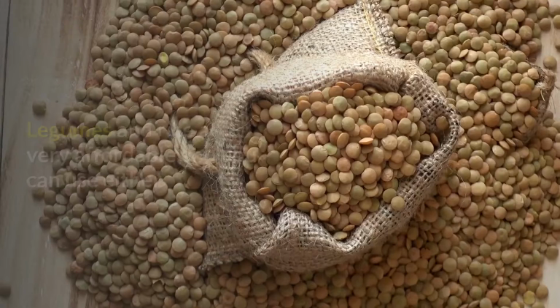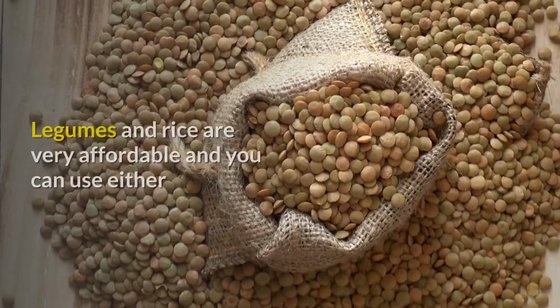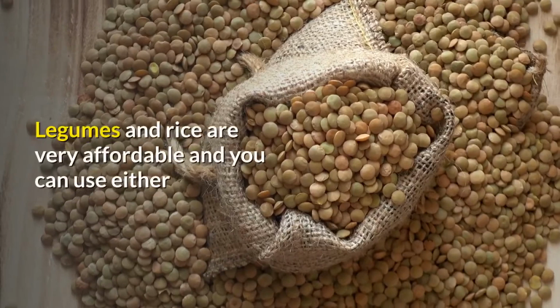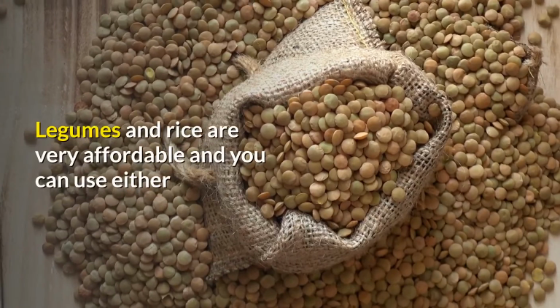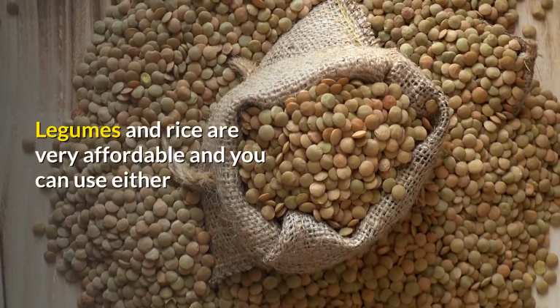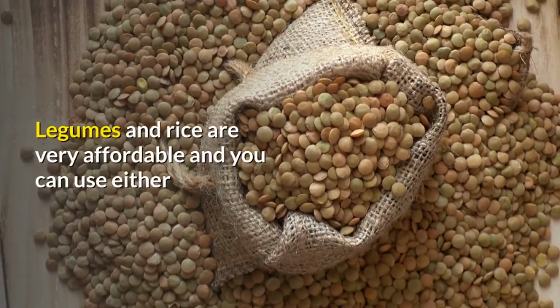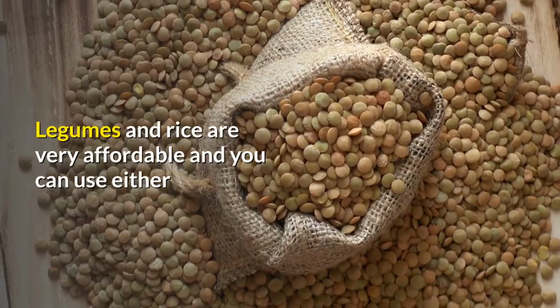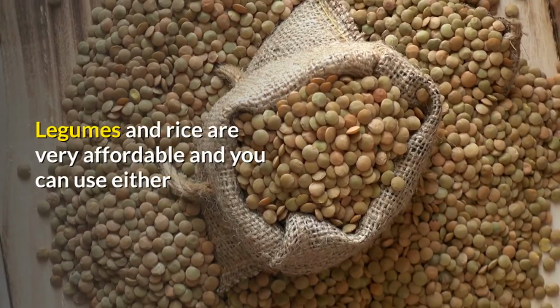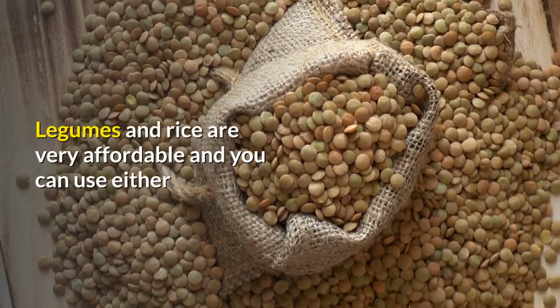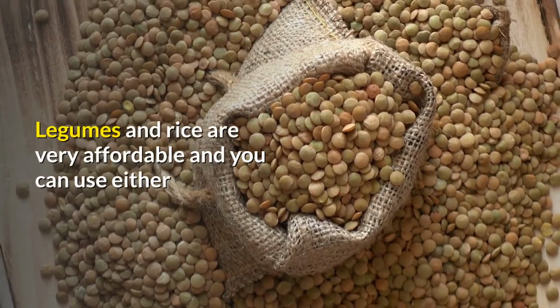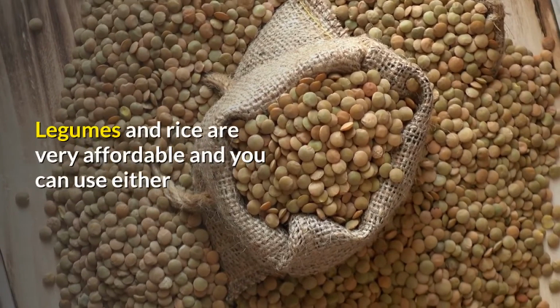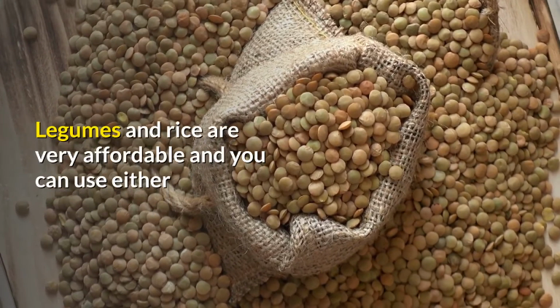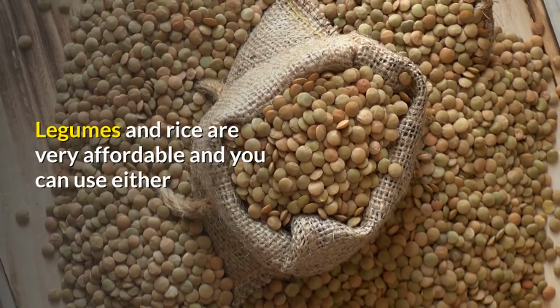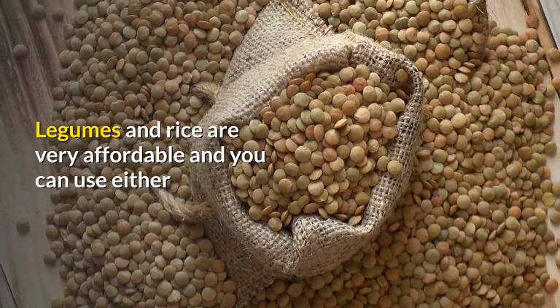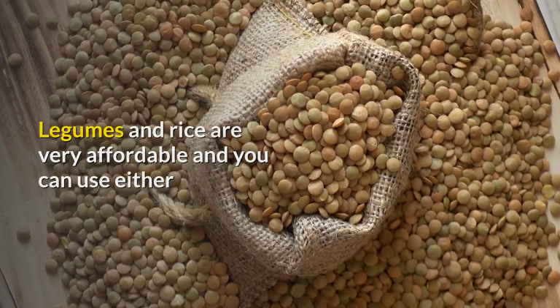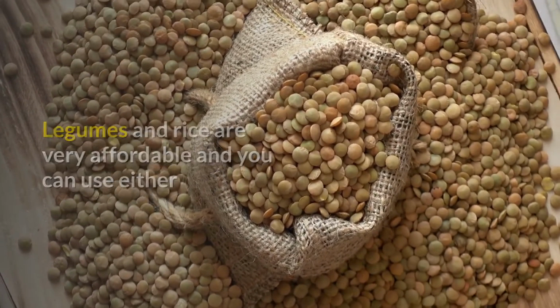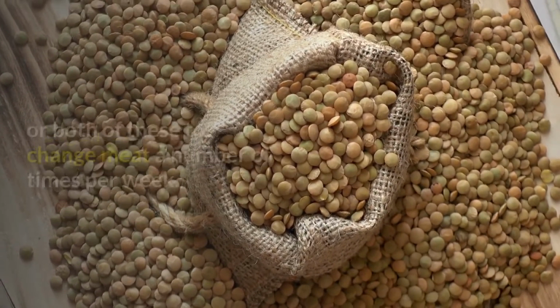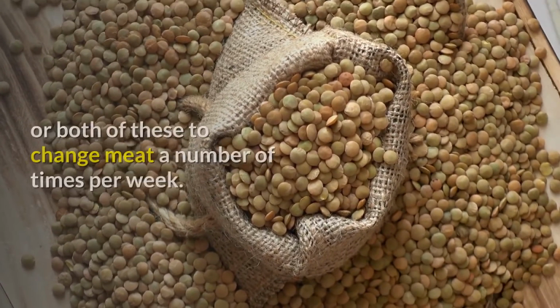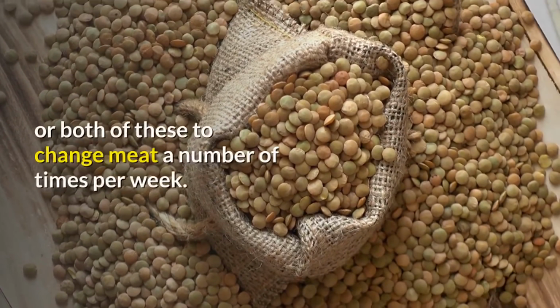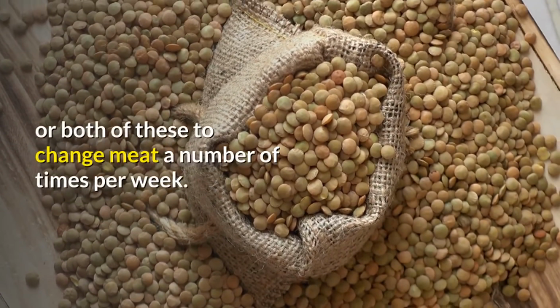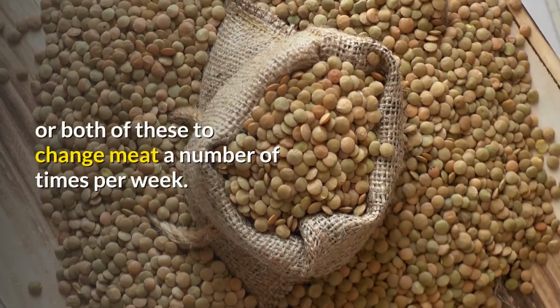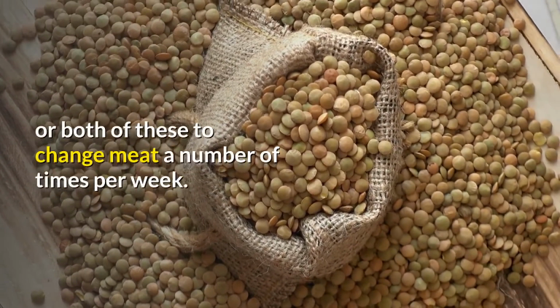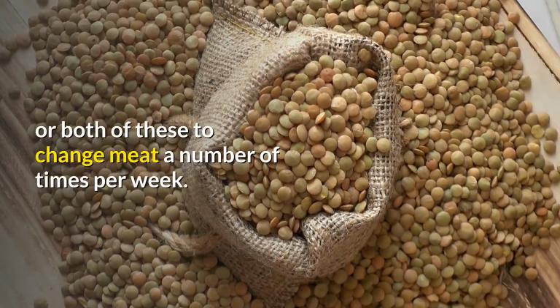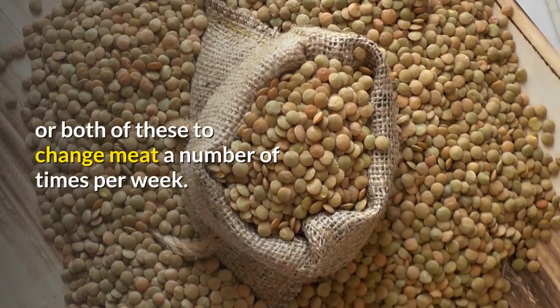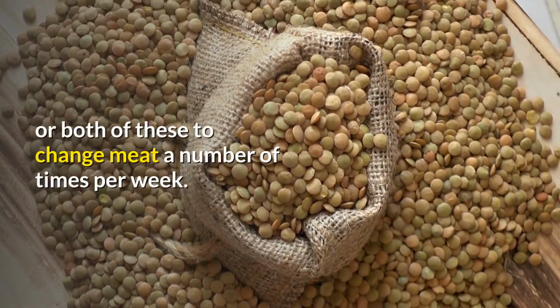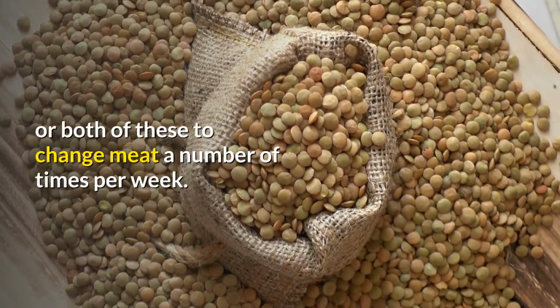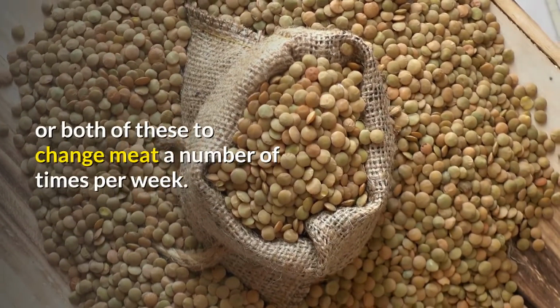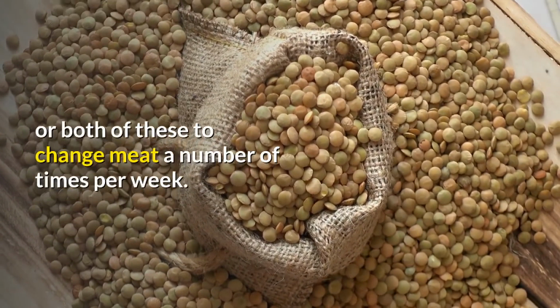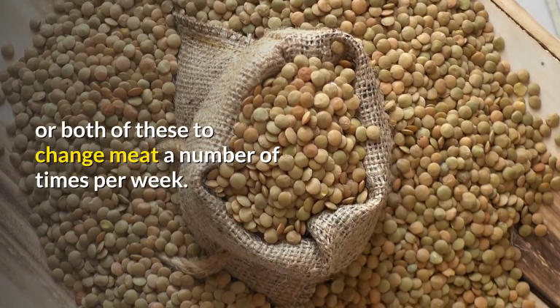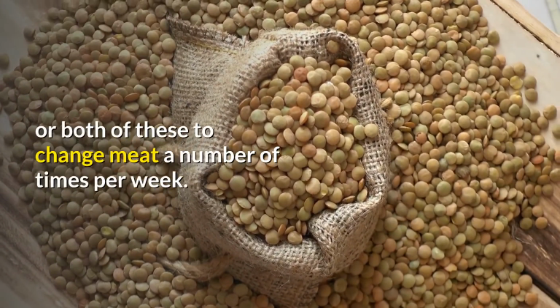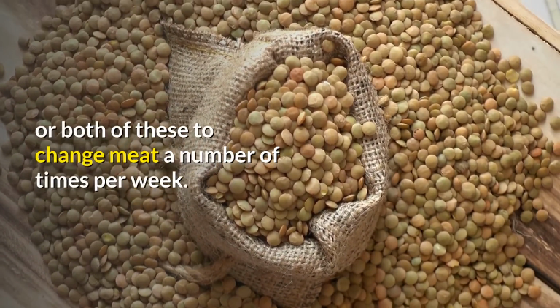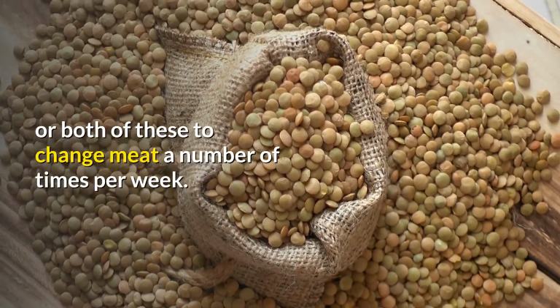Beans and rice are very affordable, and you can use either or both of these to replace meat a number of times per week.